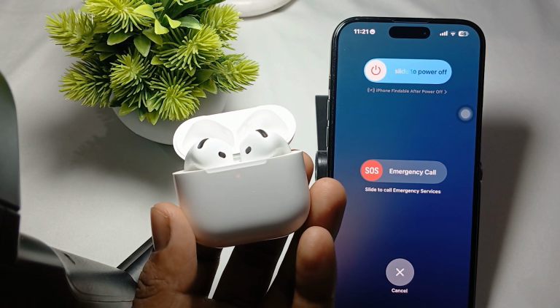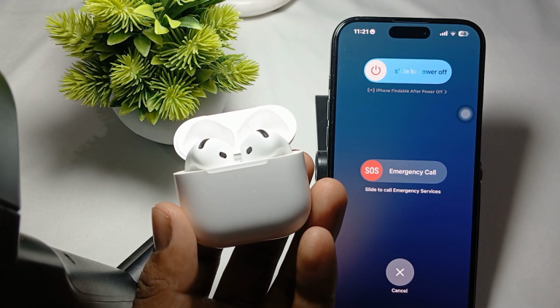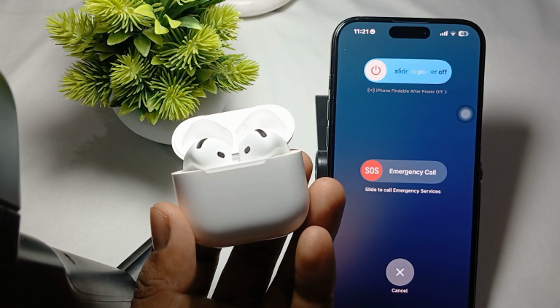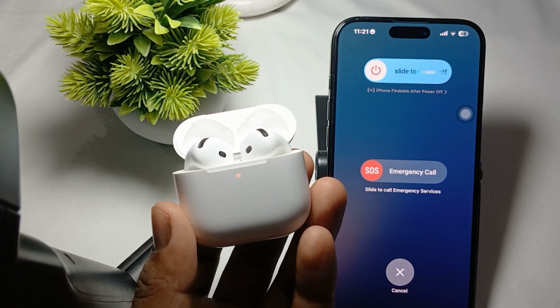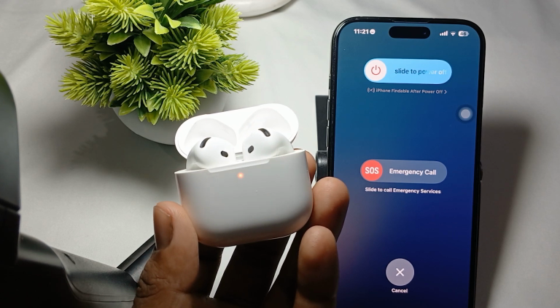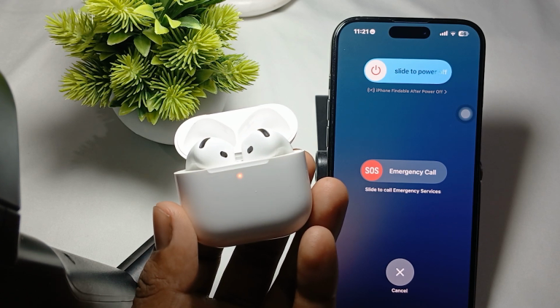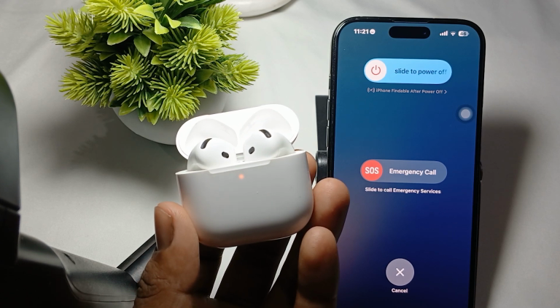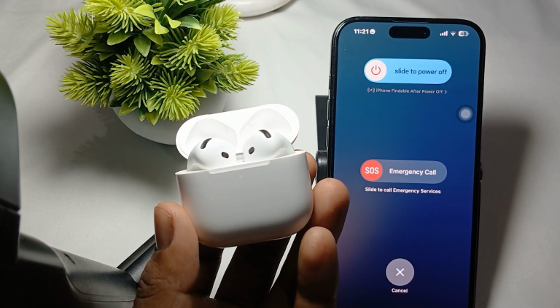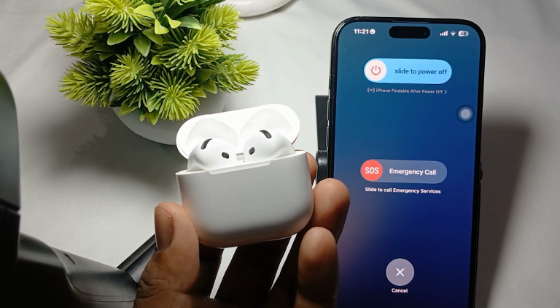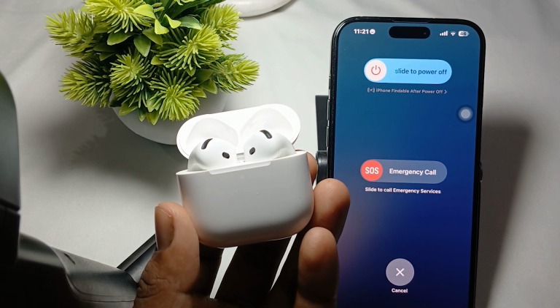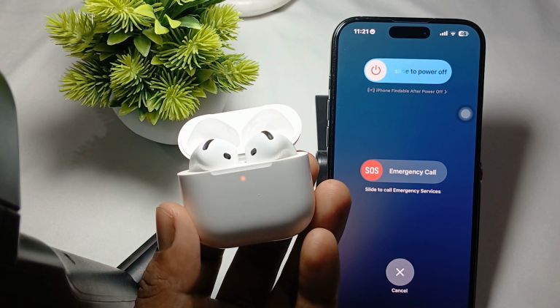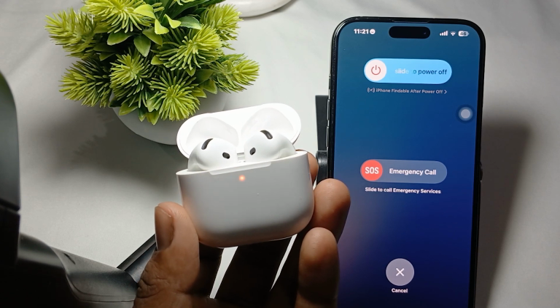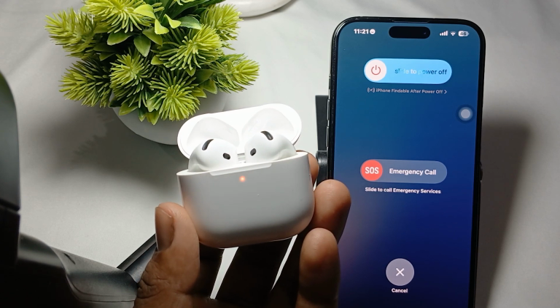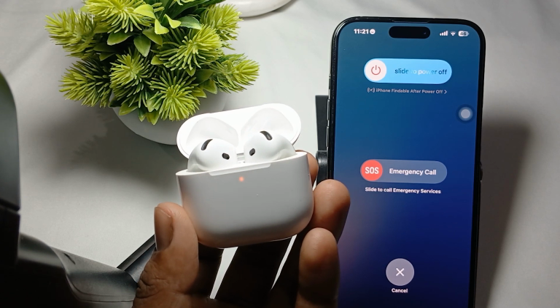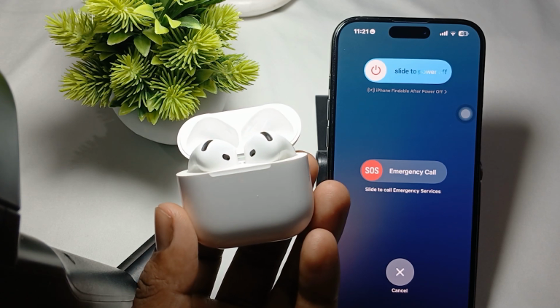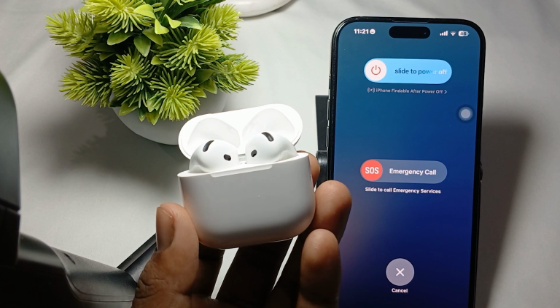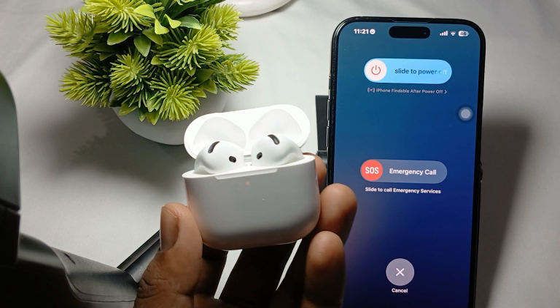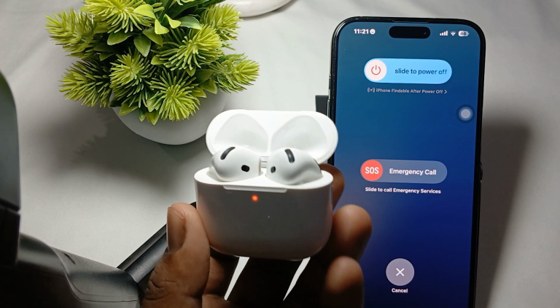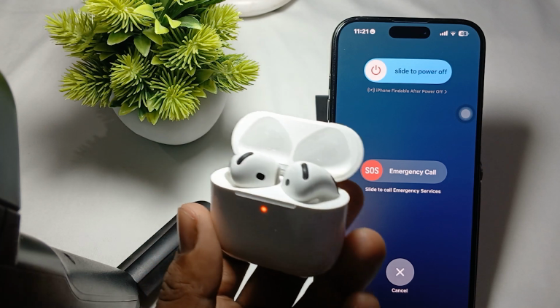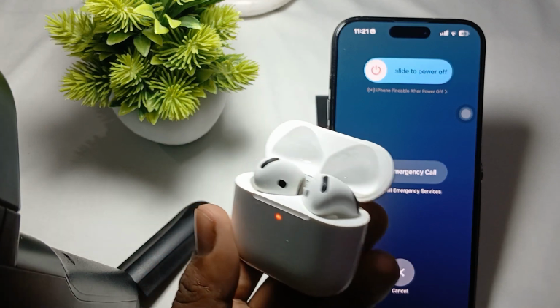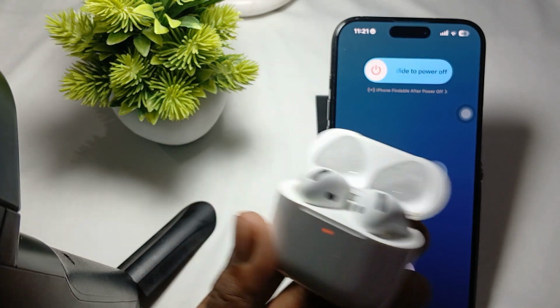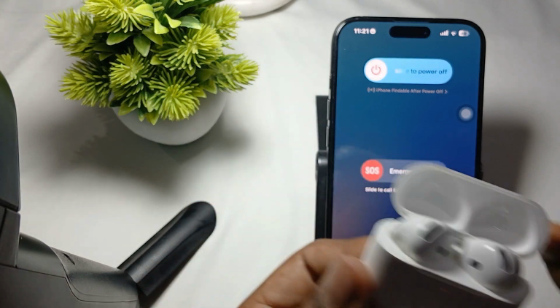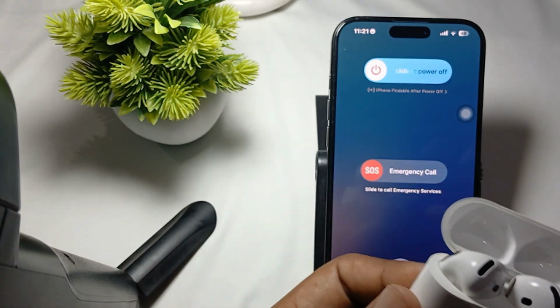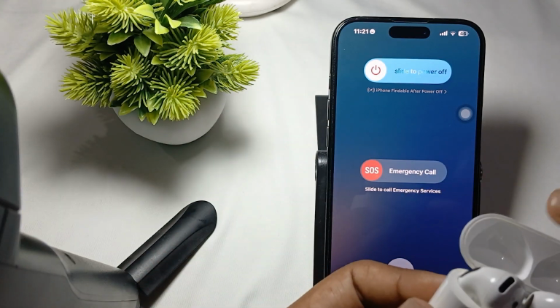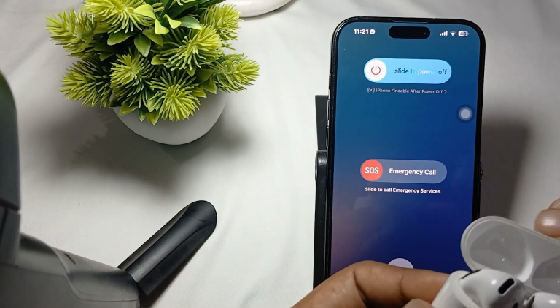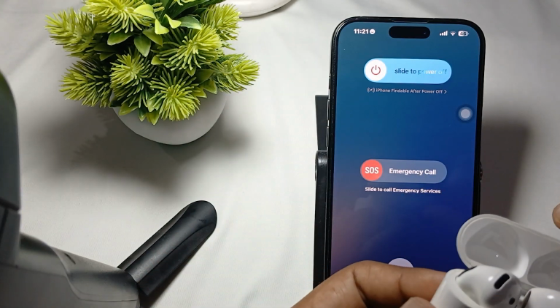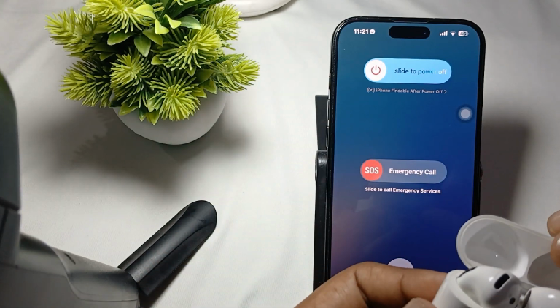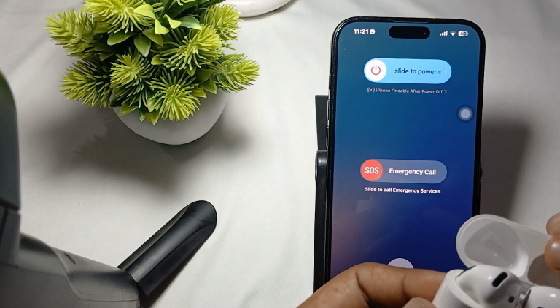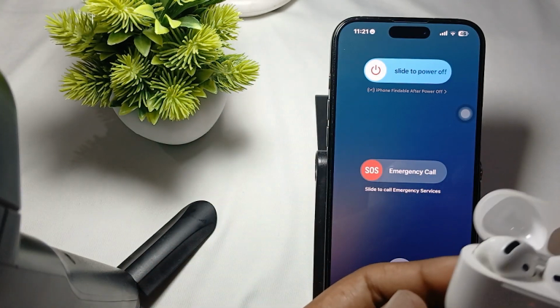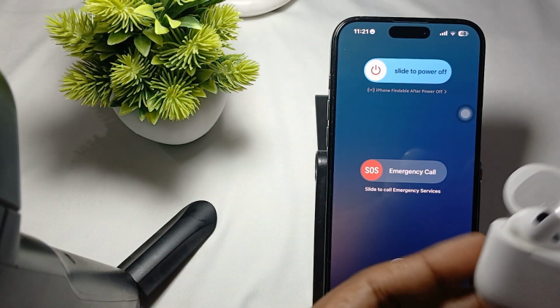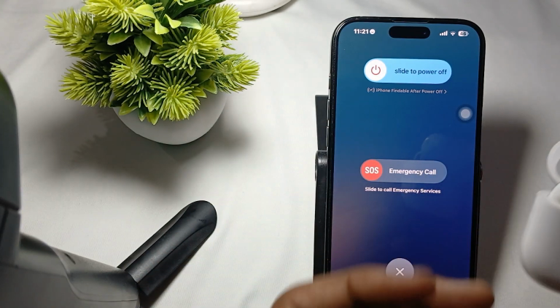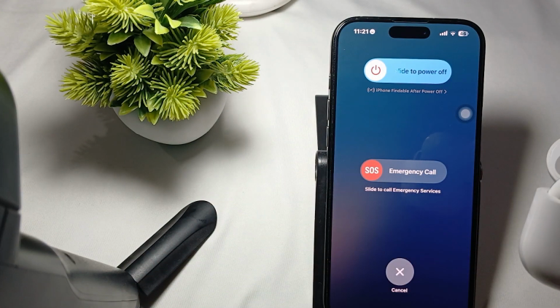That is the way to reset your AirPods. Thank you, have a nice day, and subscribe to our YouTube channel for further information.